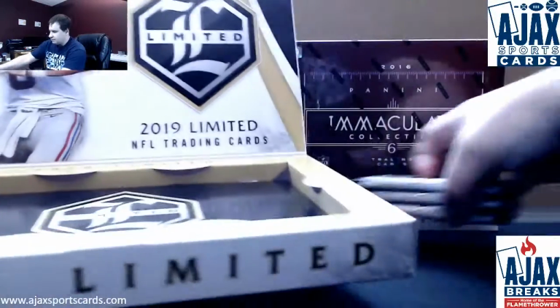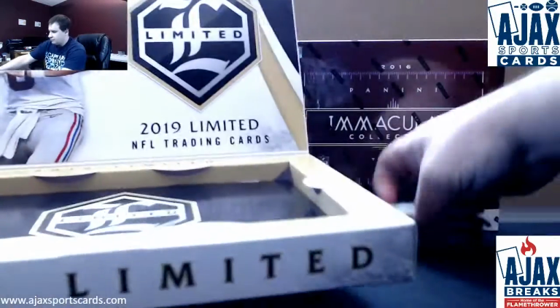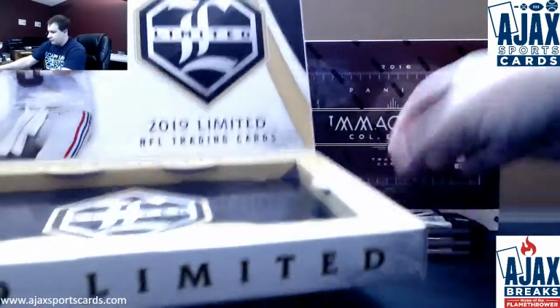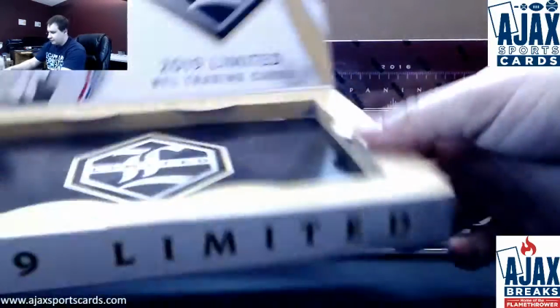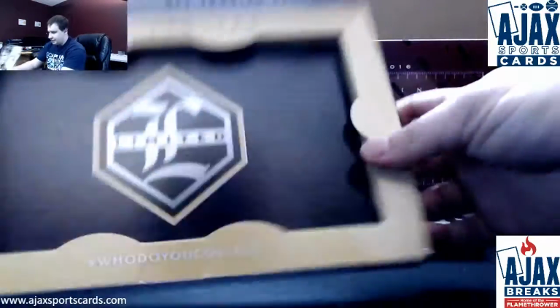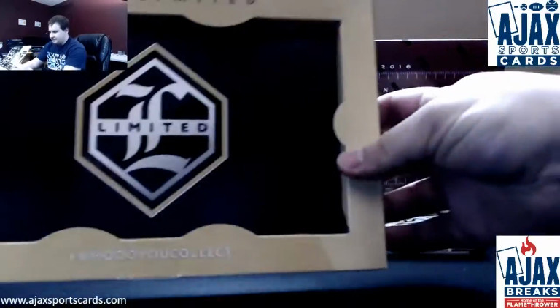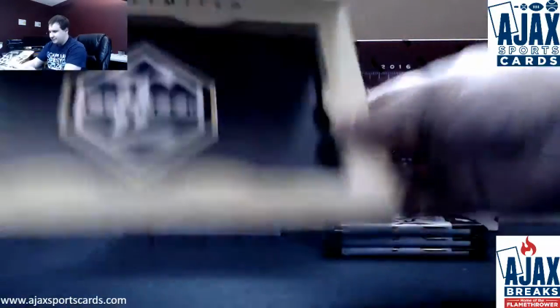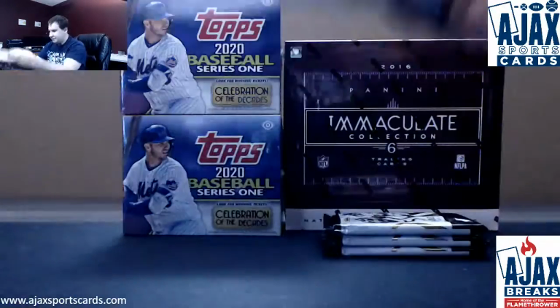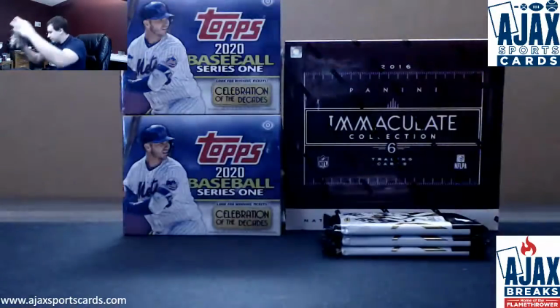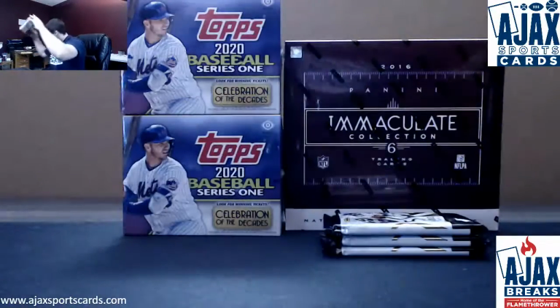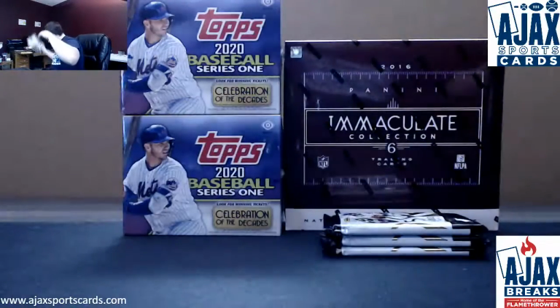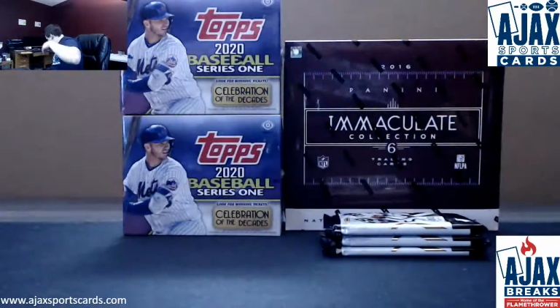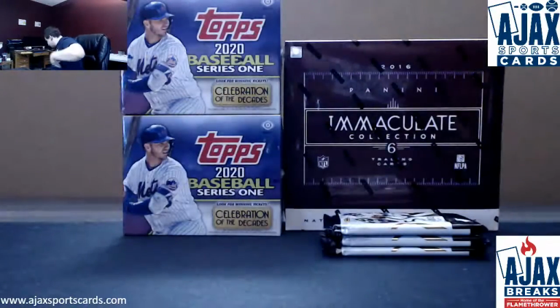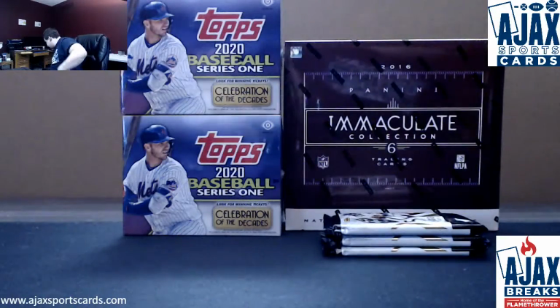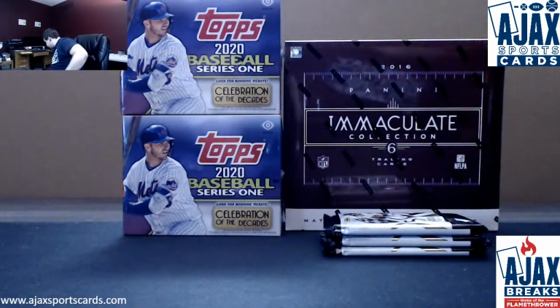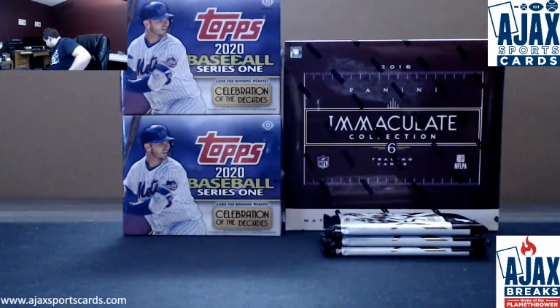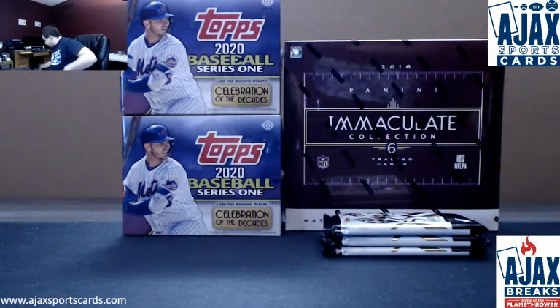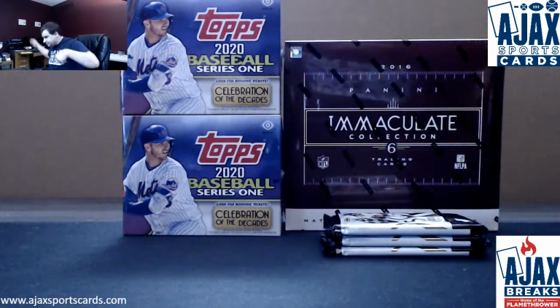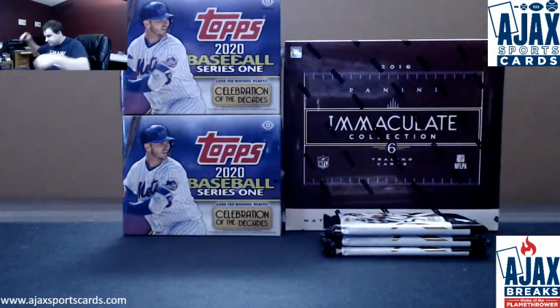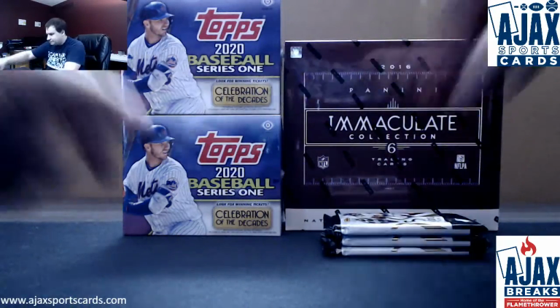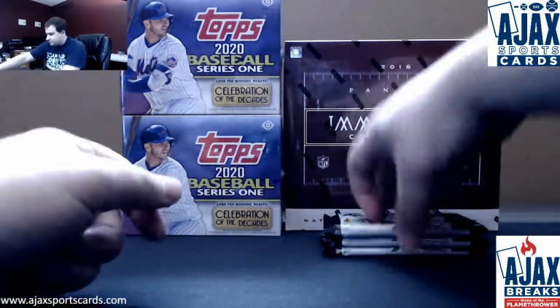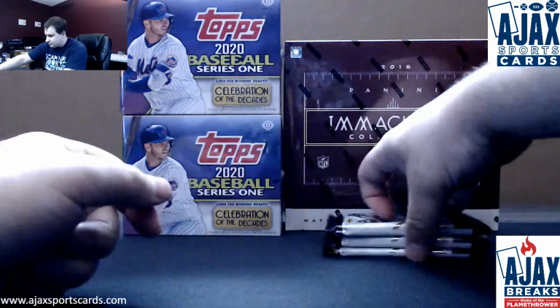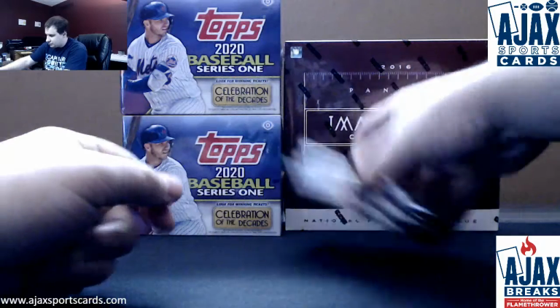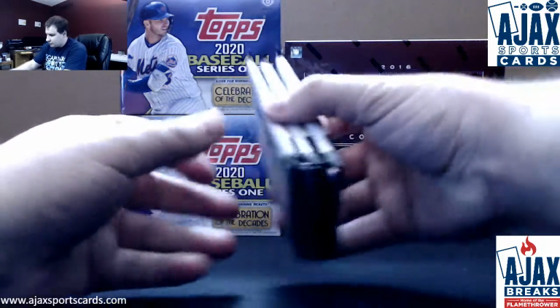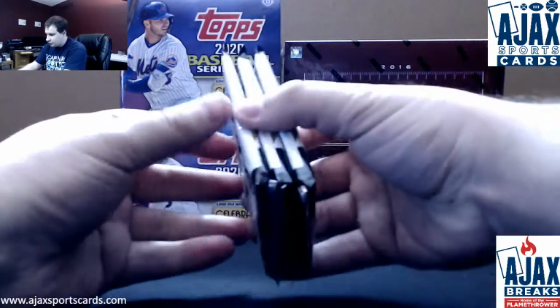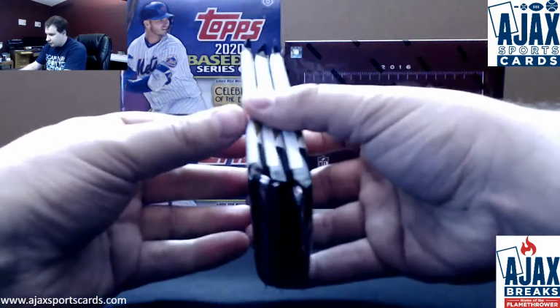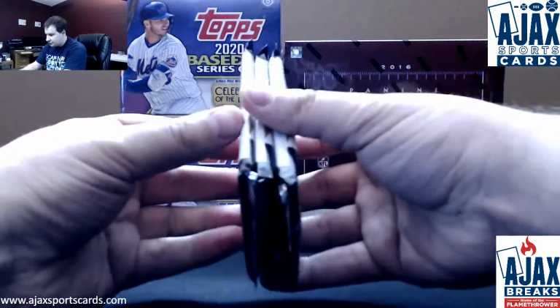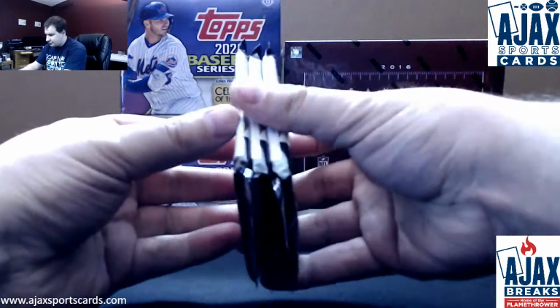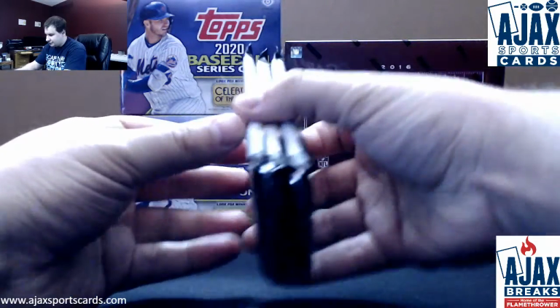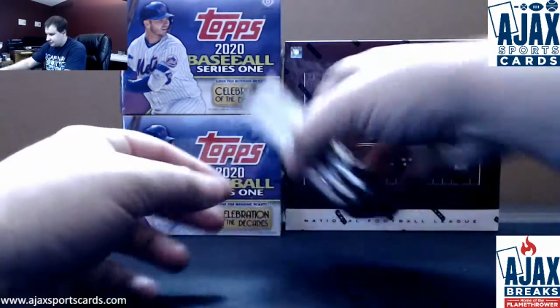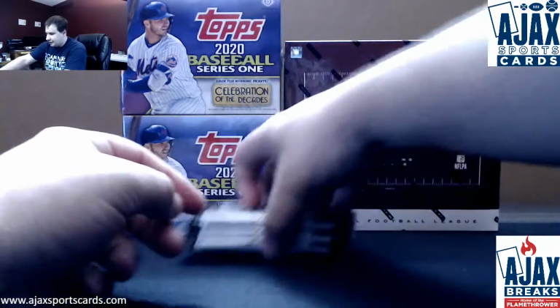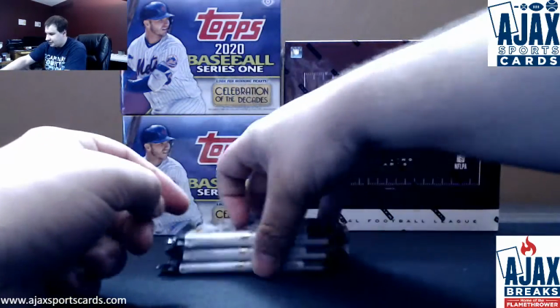Three packs, empty box. Let's see what we got here.